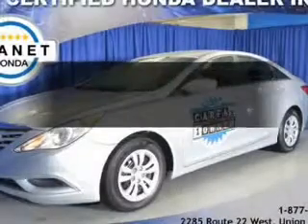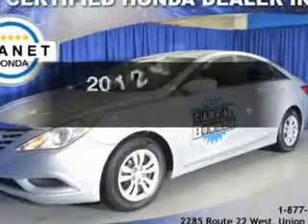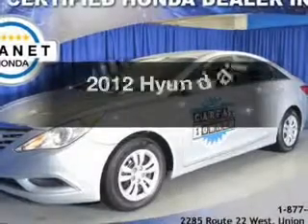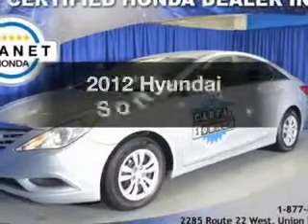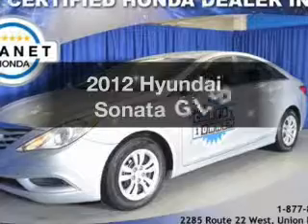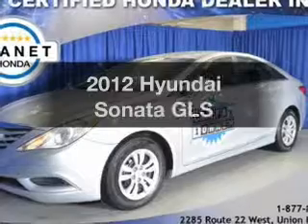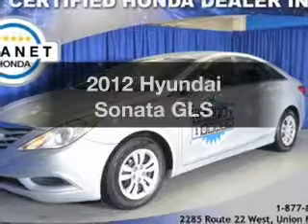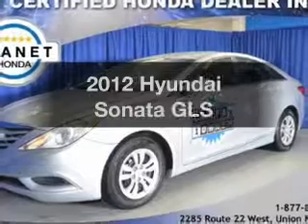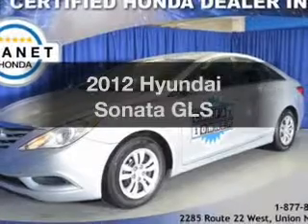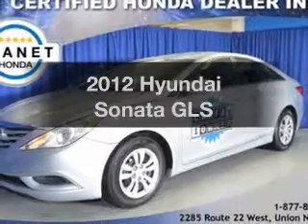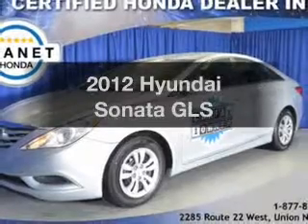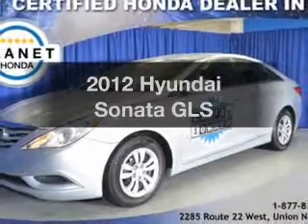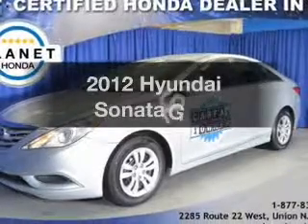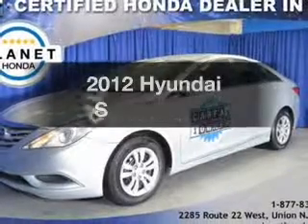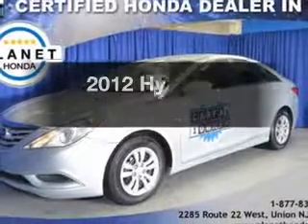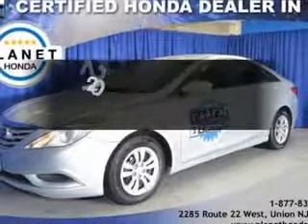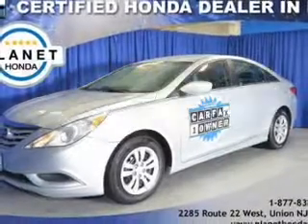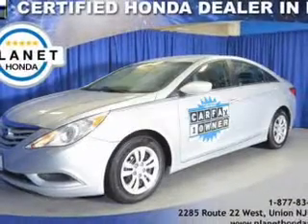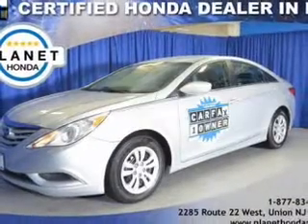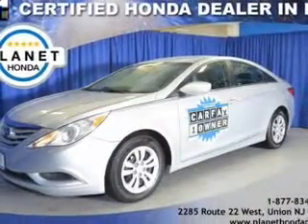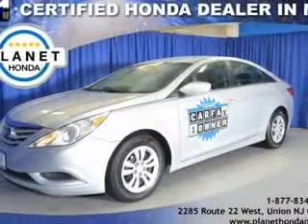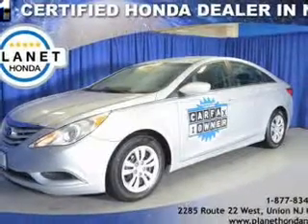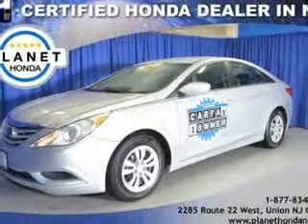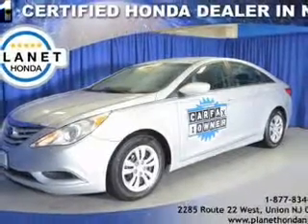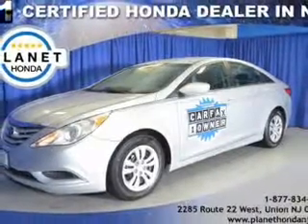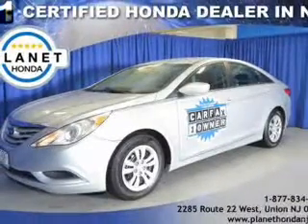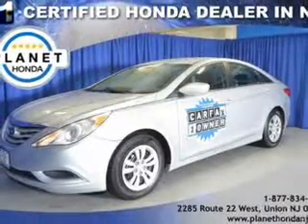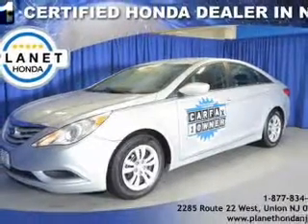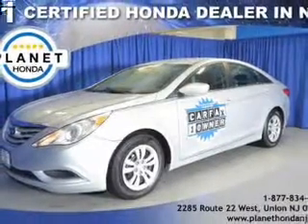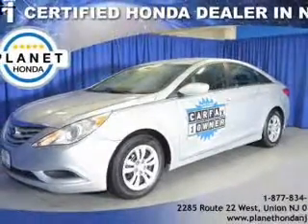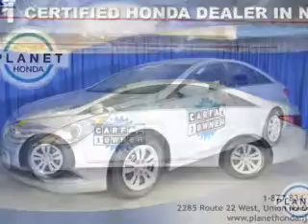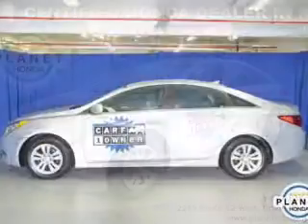Introducing the 2012 Hyundai Sonata — everything you need under one roof with this great vehicle.